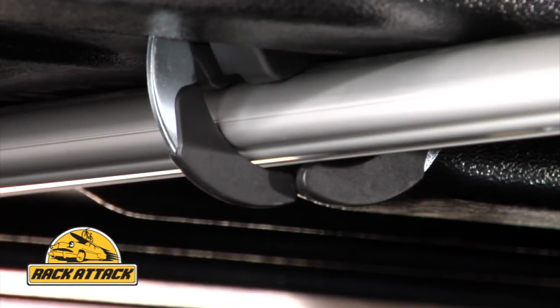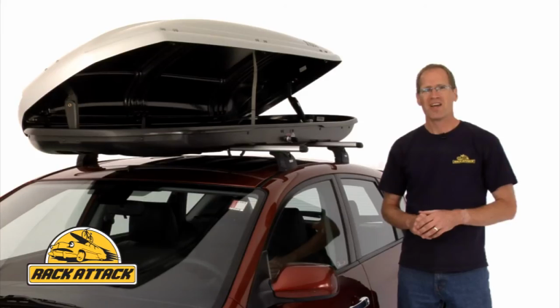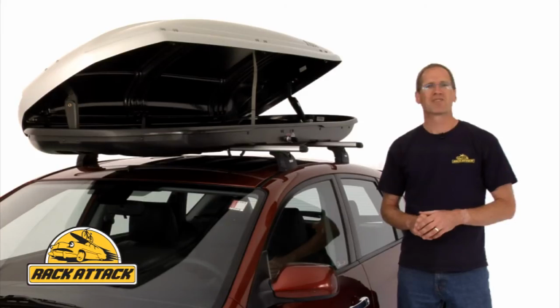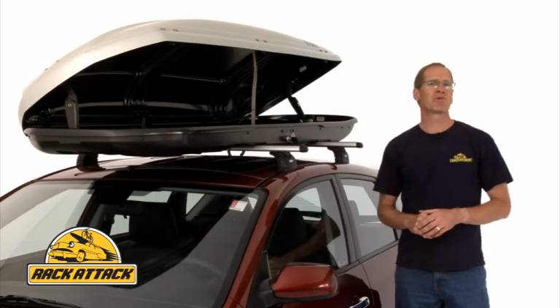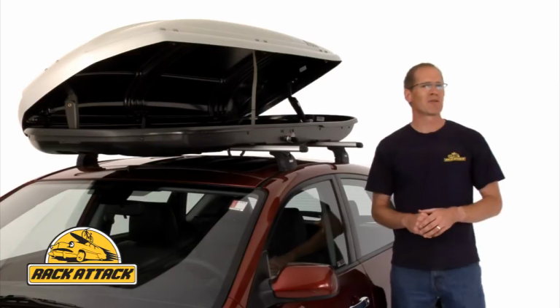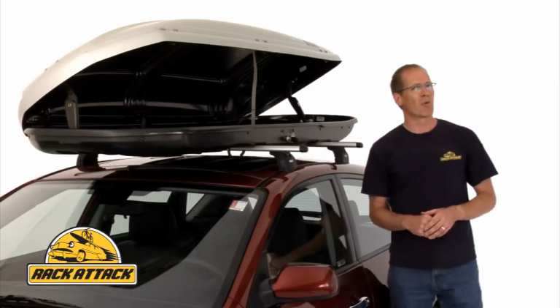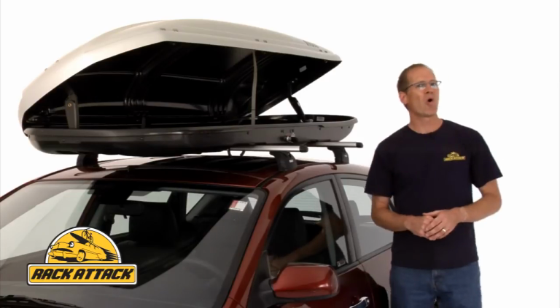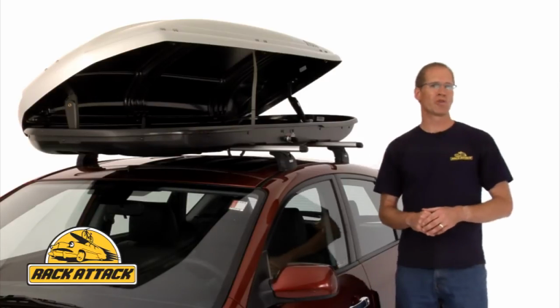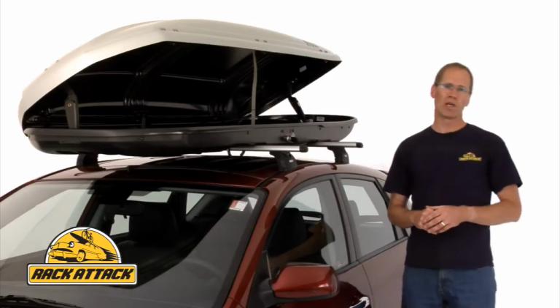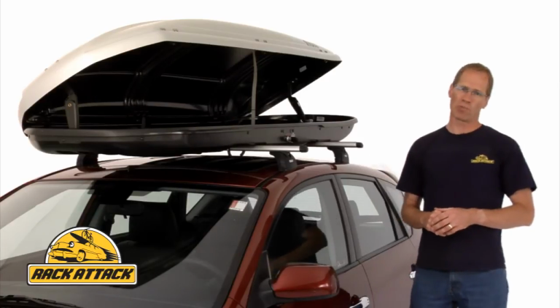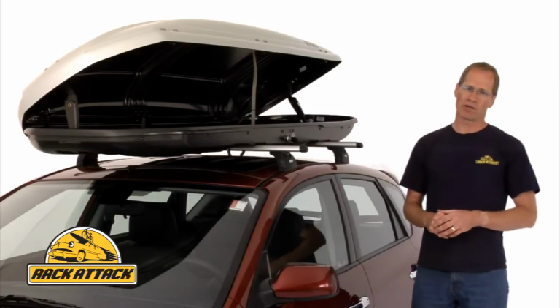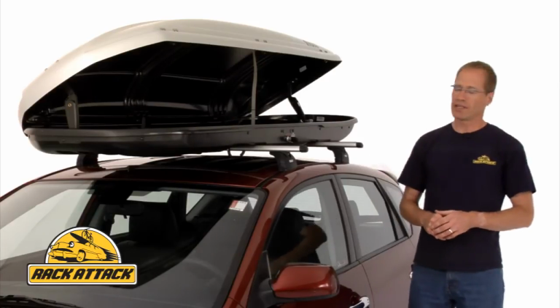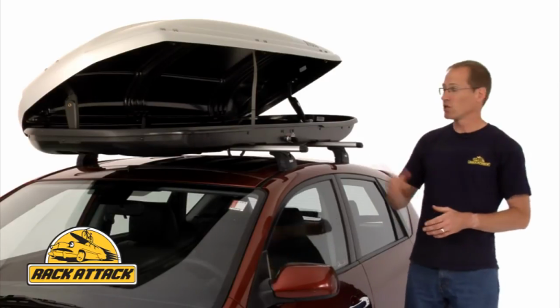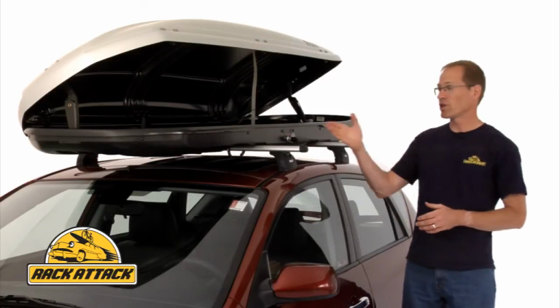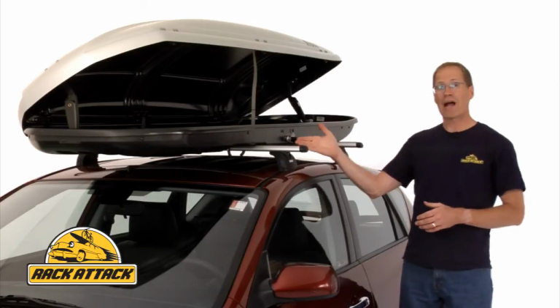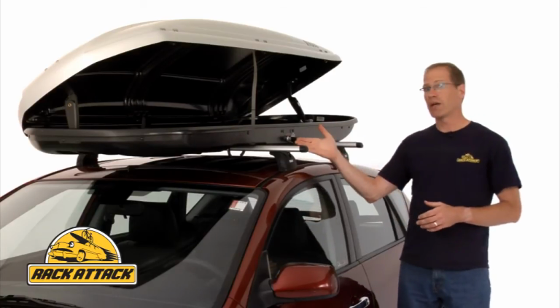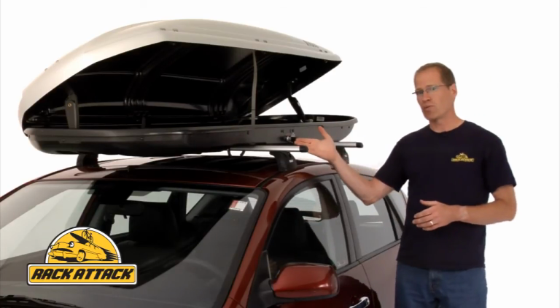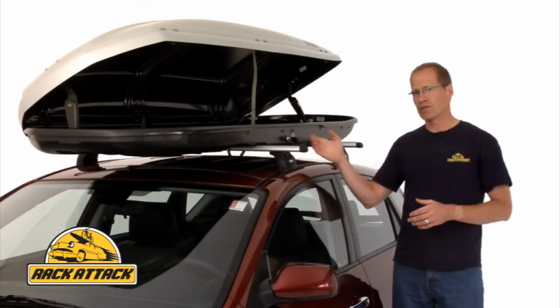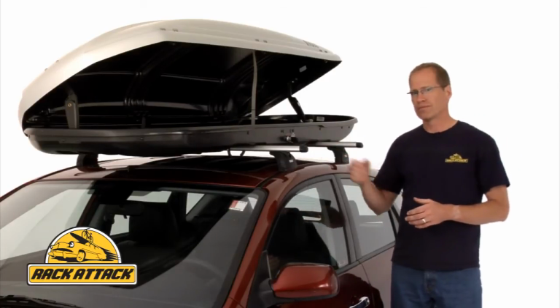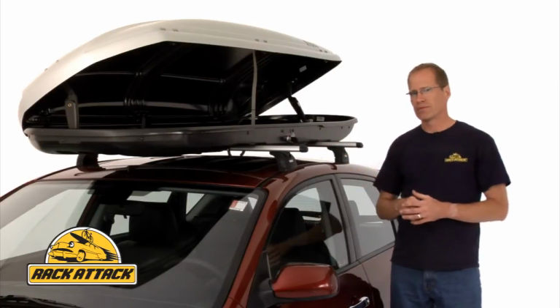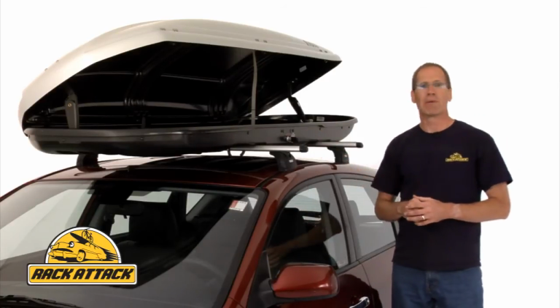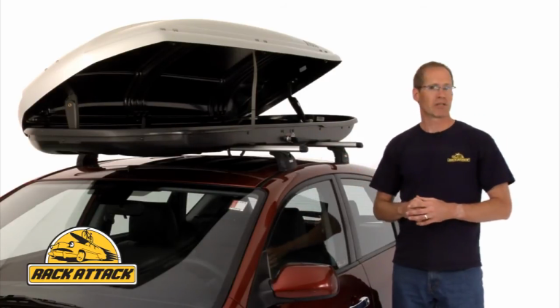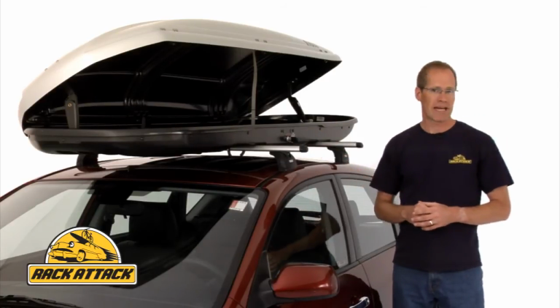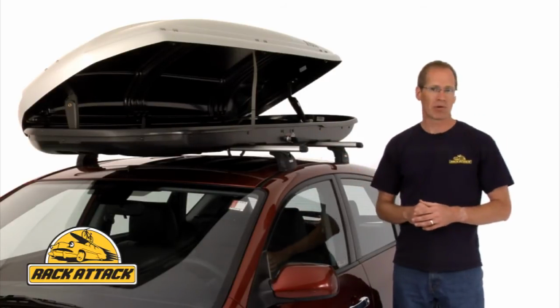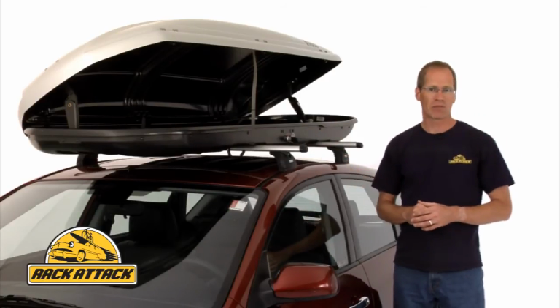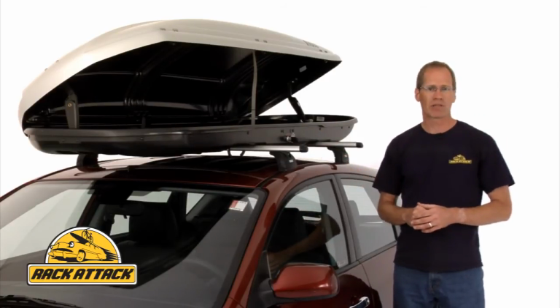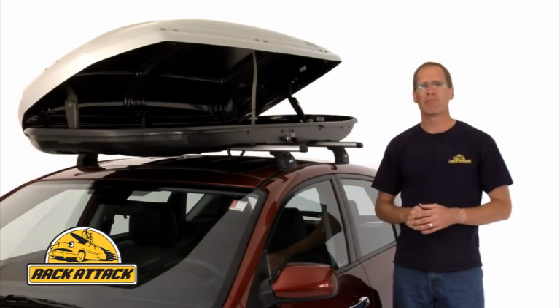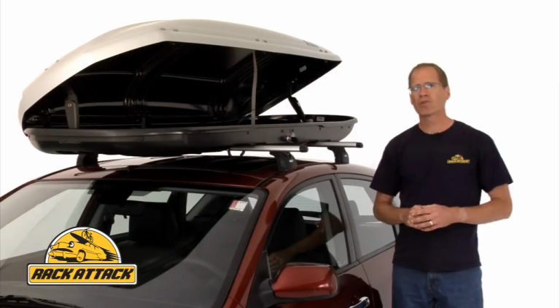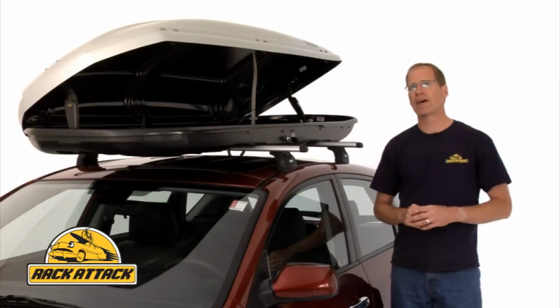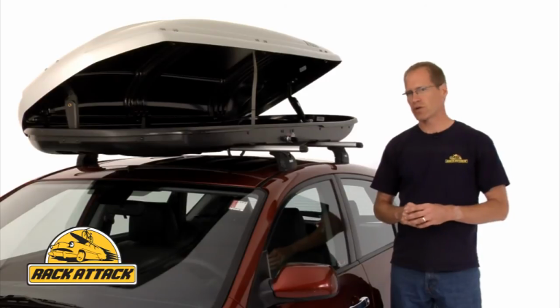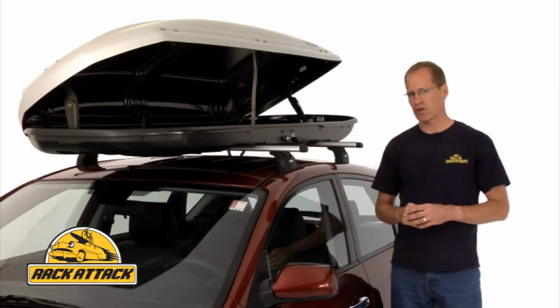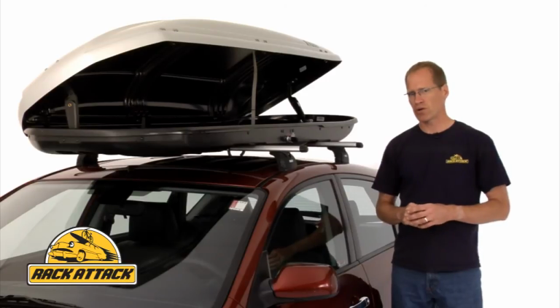The Spirit mounts to all Thule load bars including their Rapid Arrow bars. It also mounts to Yakima crossbars and most factory crossbars.